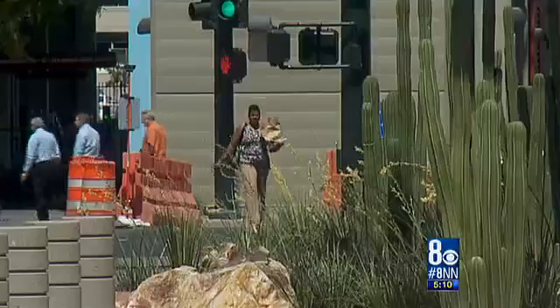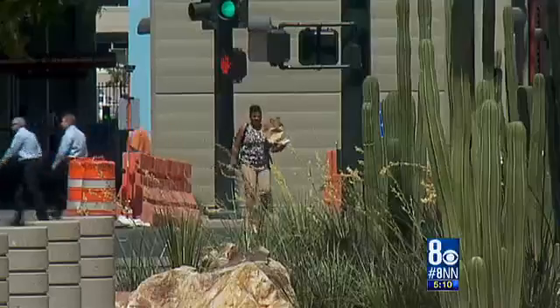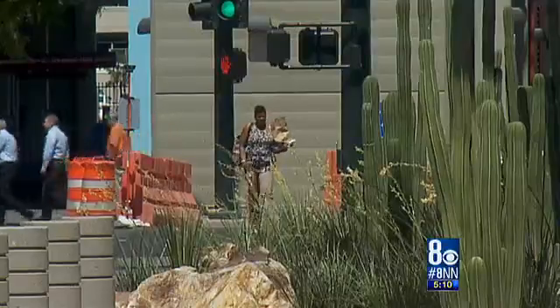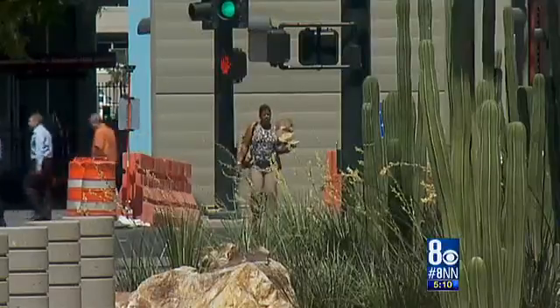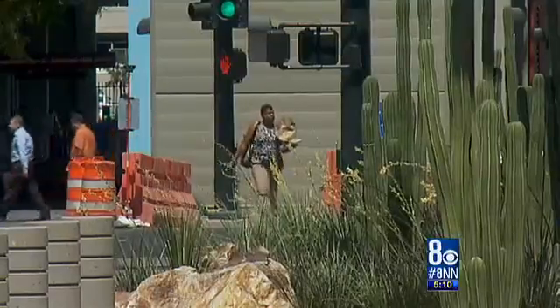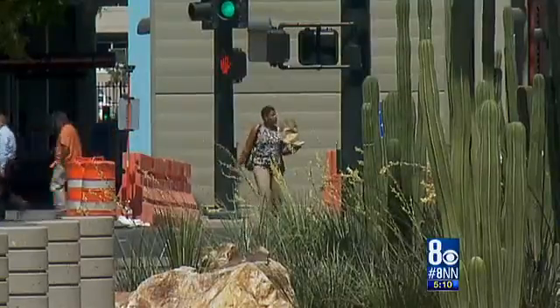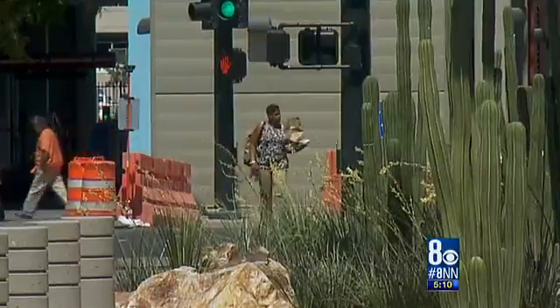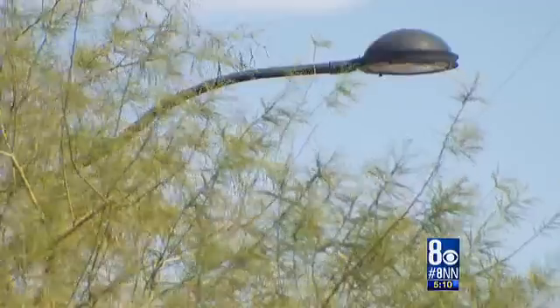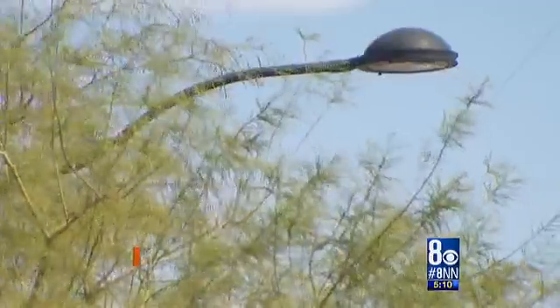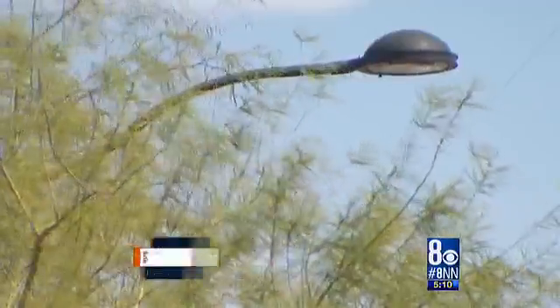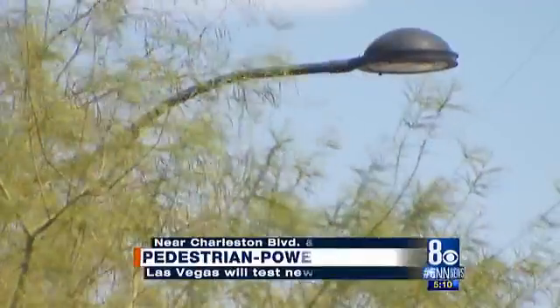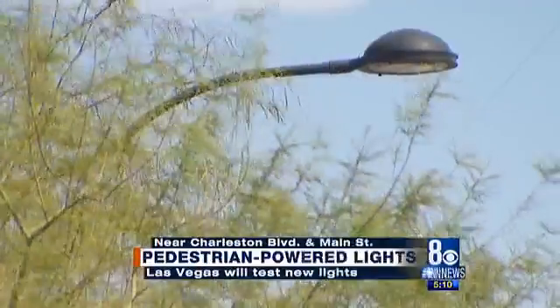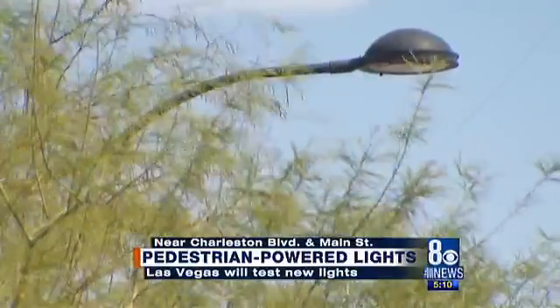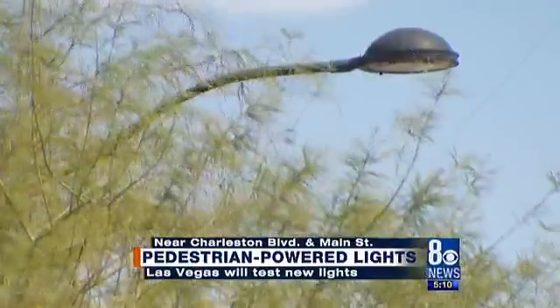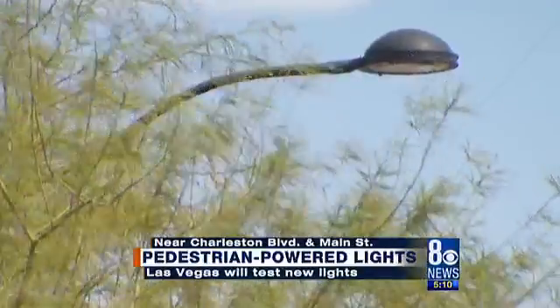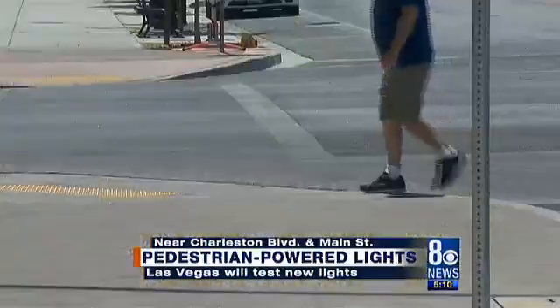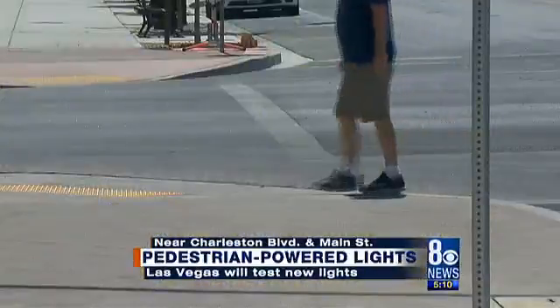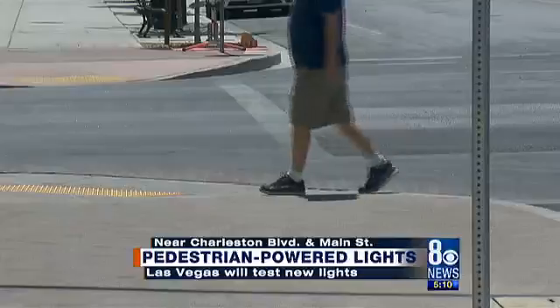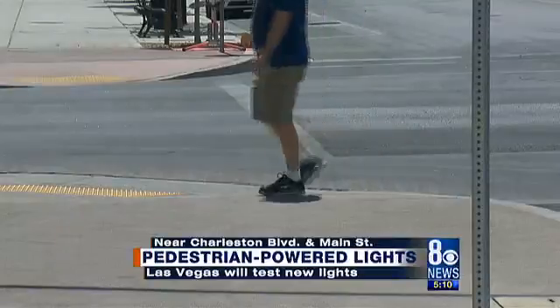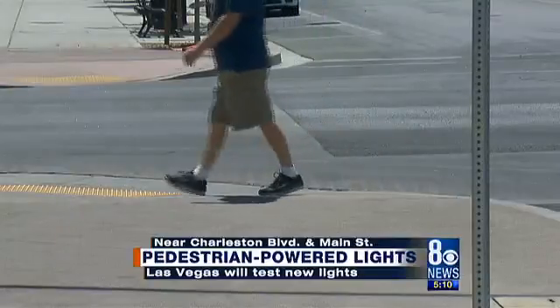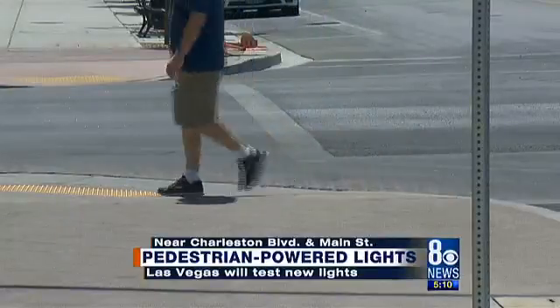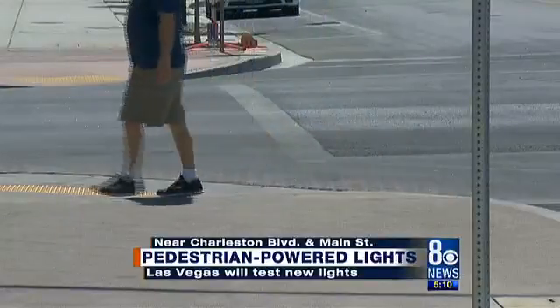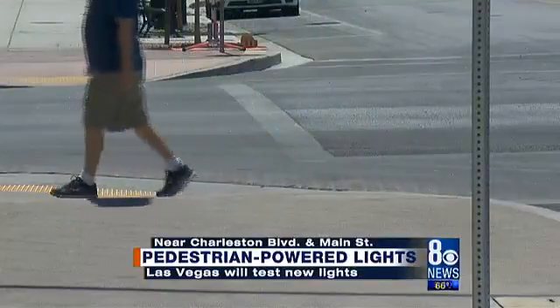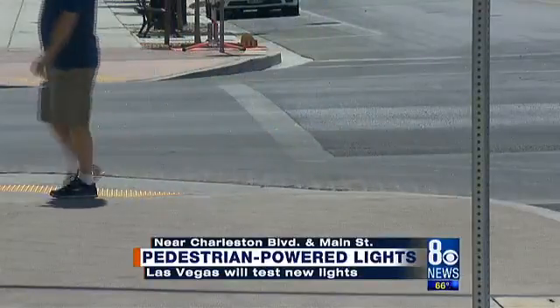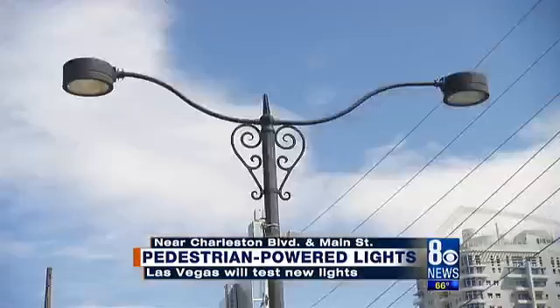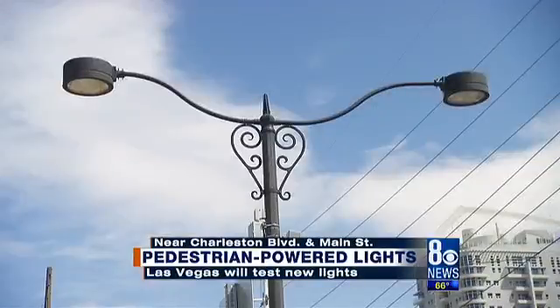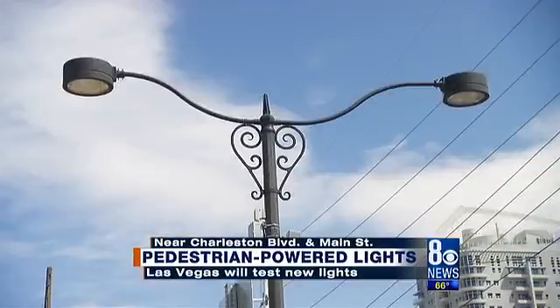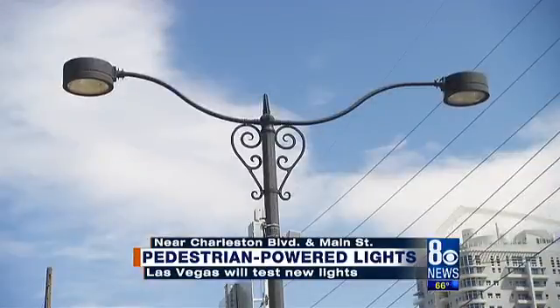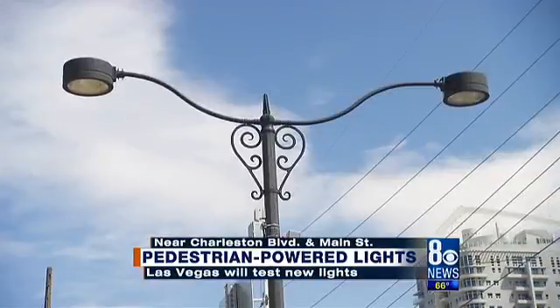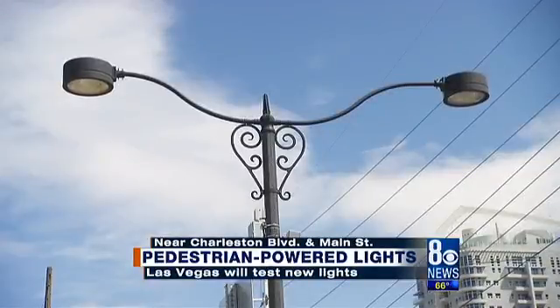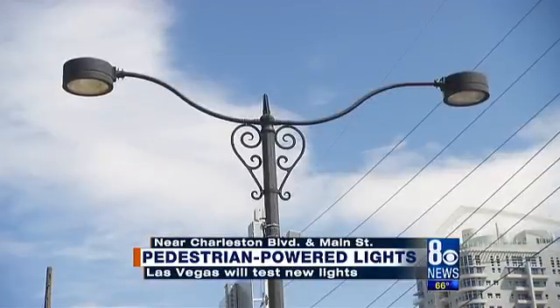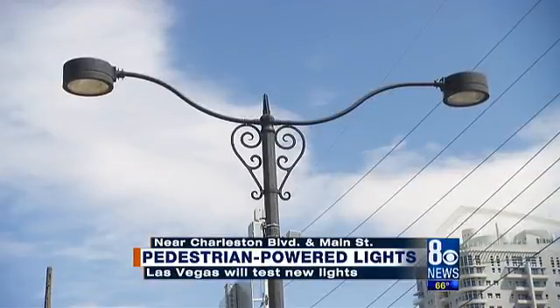It's a radical idea, not as far out as you might think. The energy of your feet hitting the ground, powering the lights above your head.